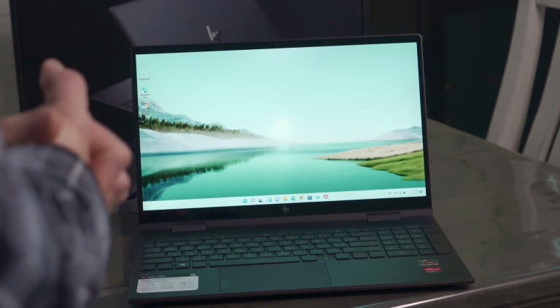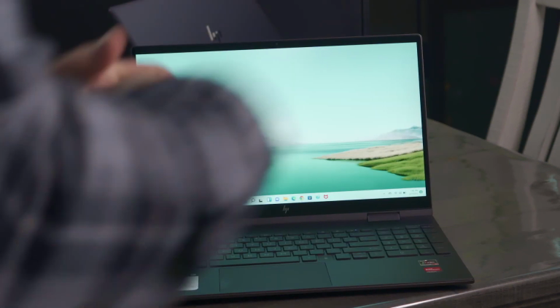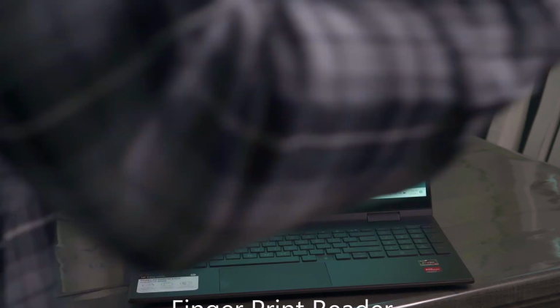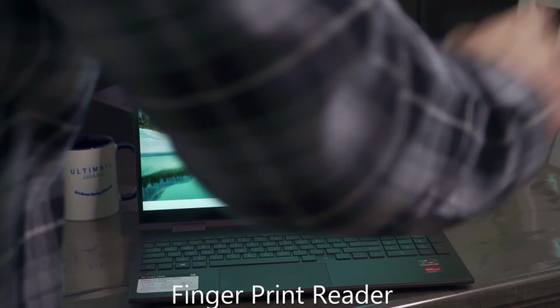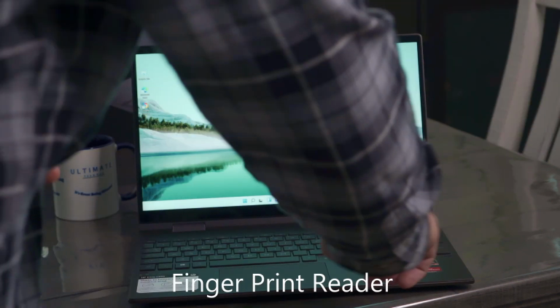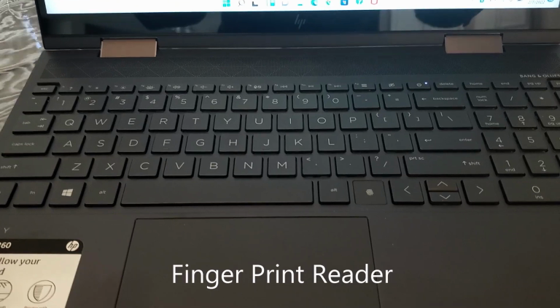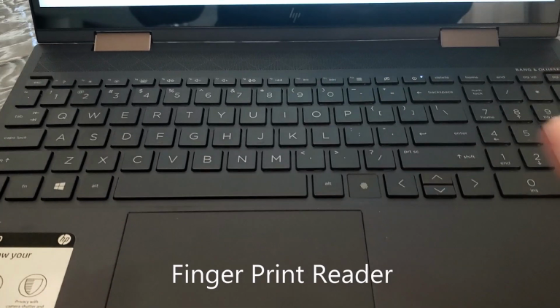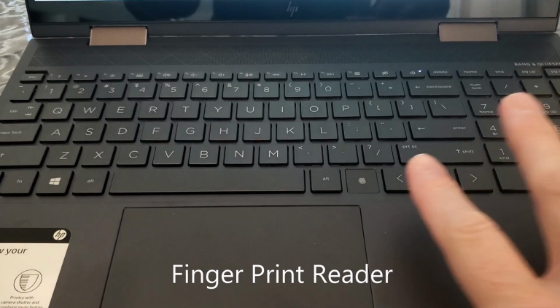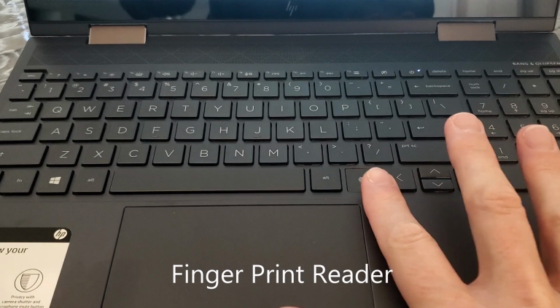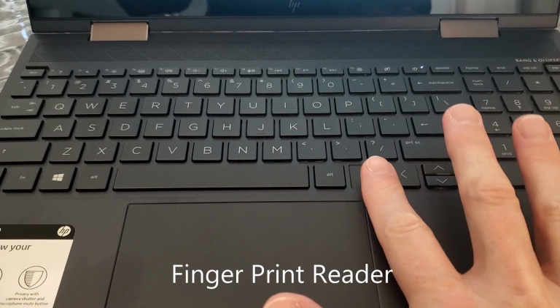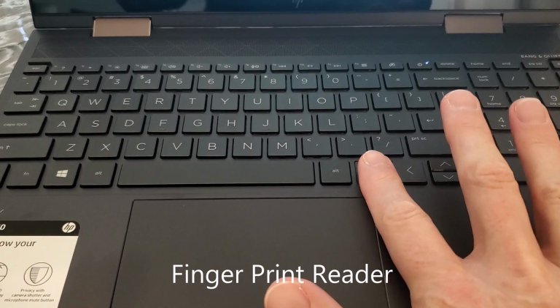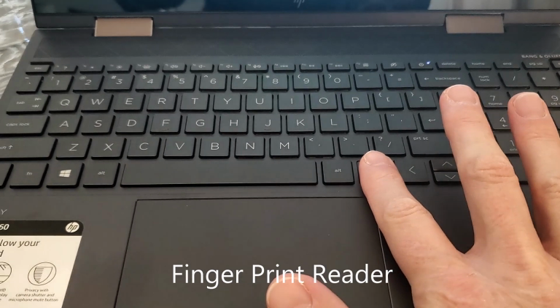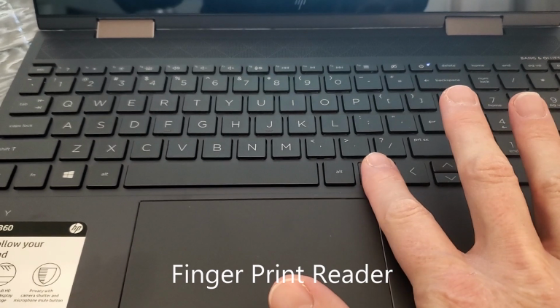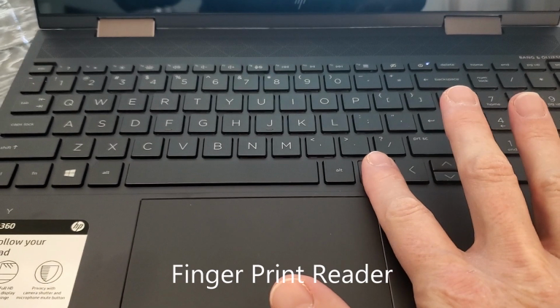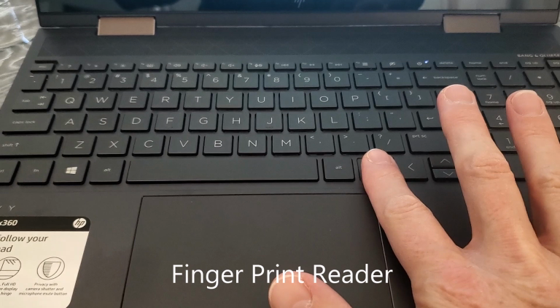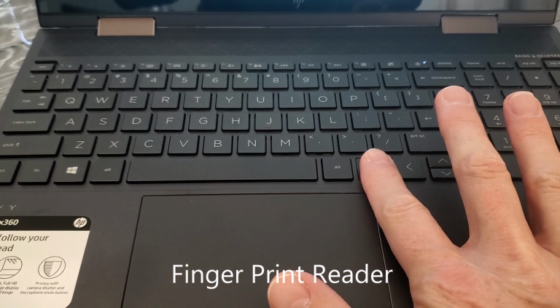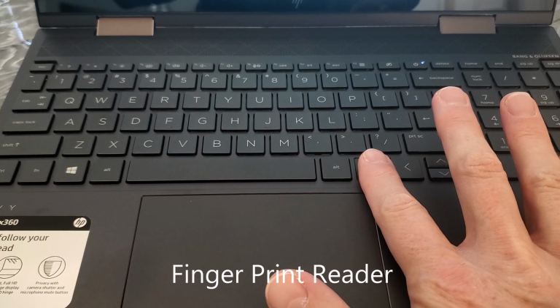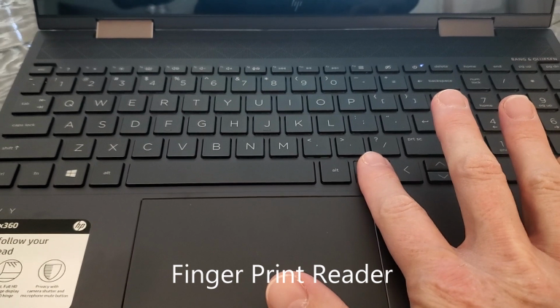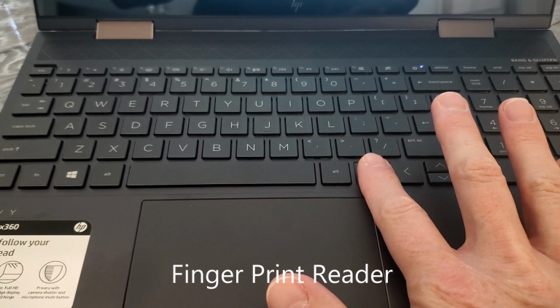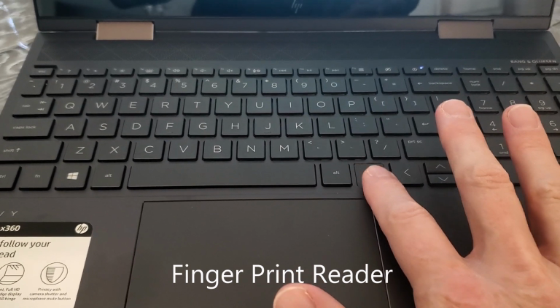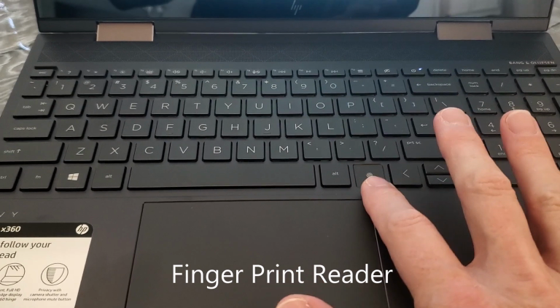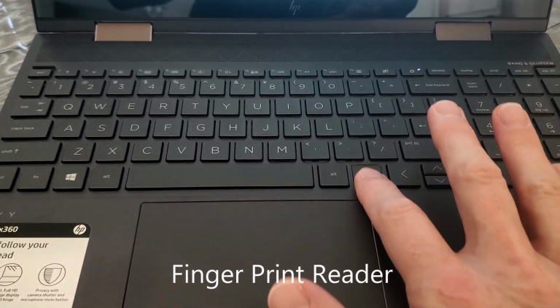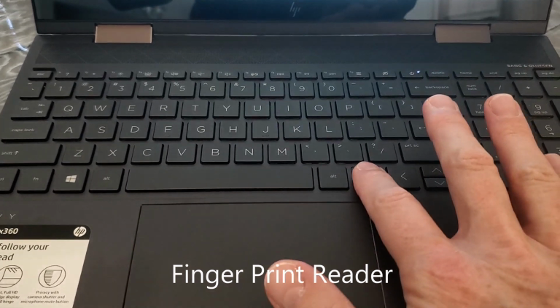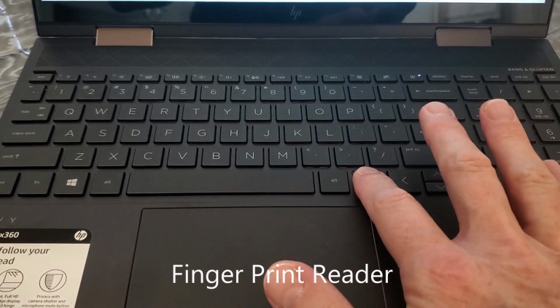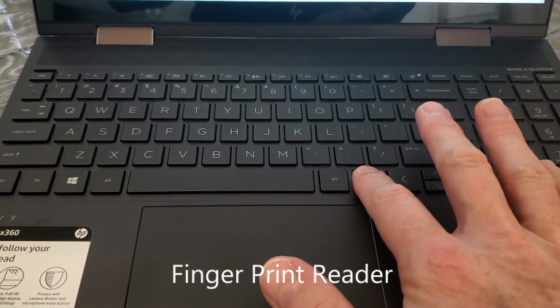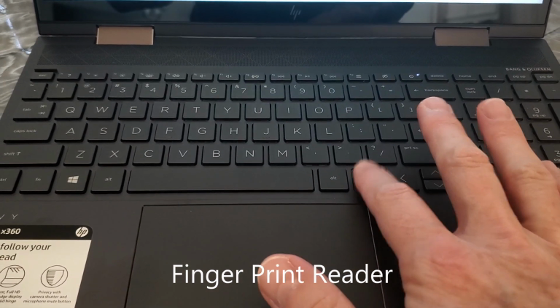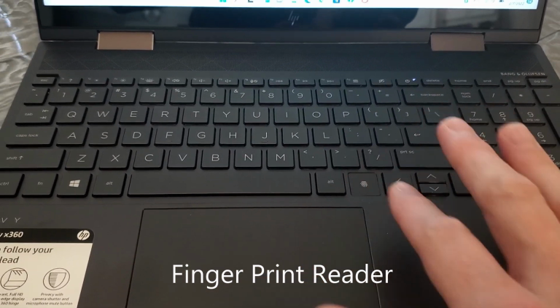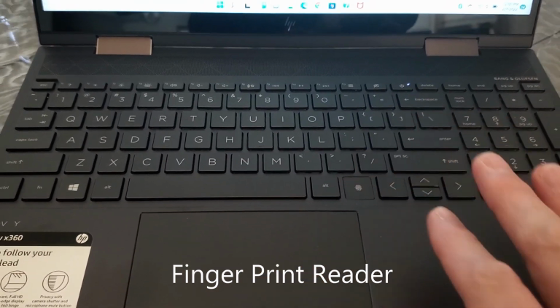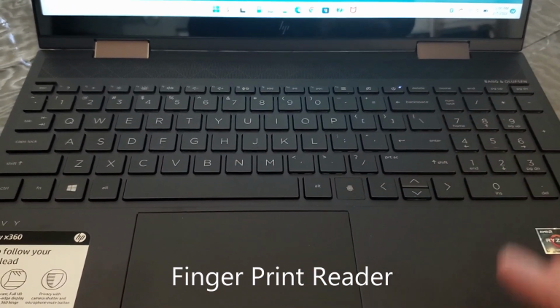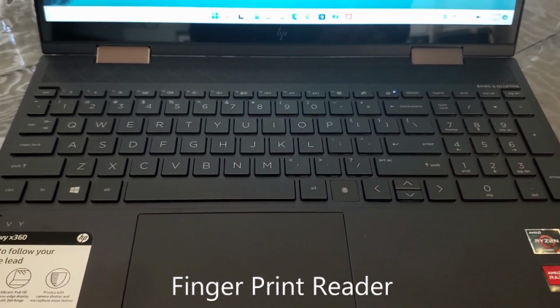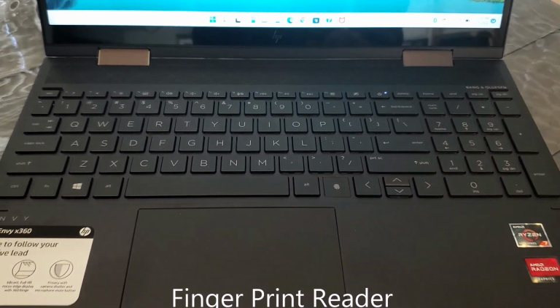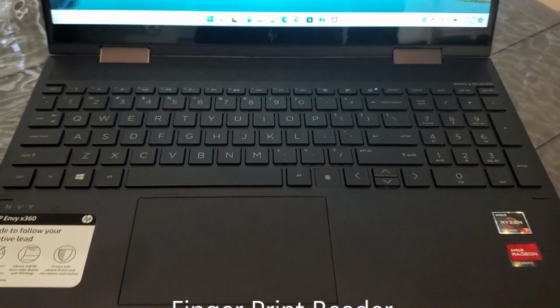There's a fingerprint sensor here to unlock the laptop with your fingerprint. We haven't set that up yet, but we will.